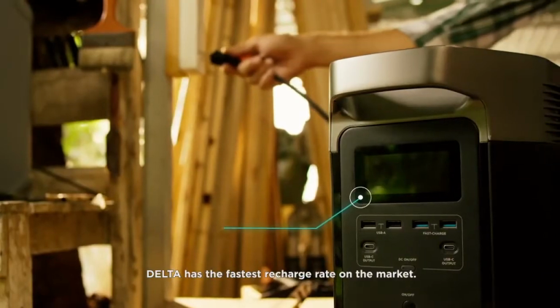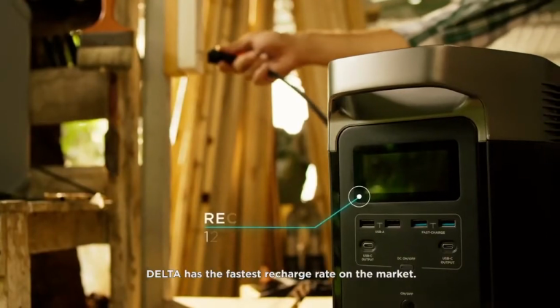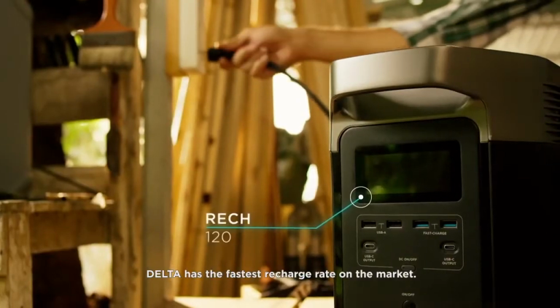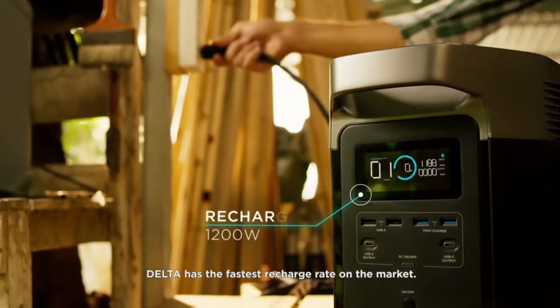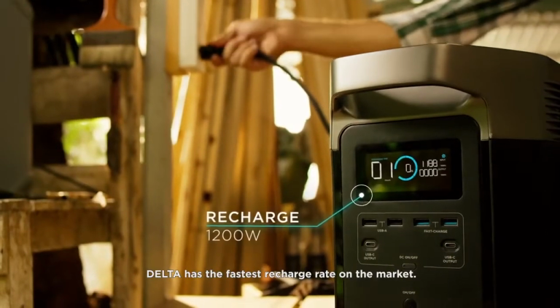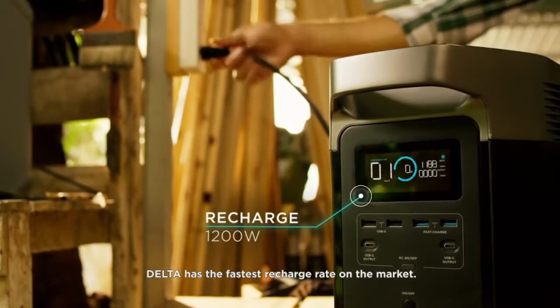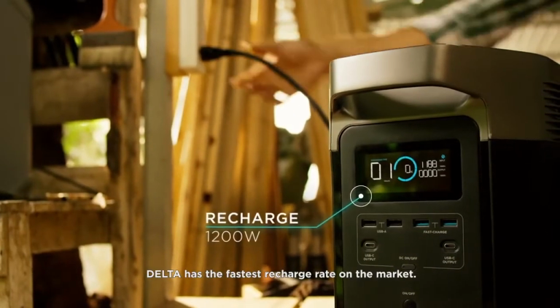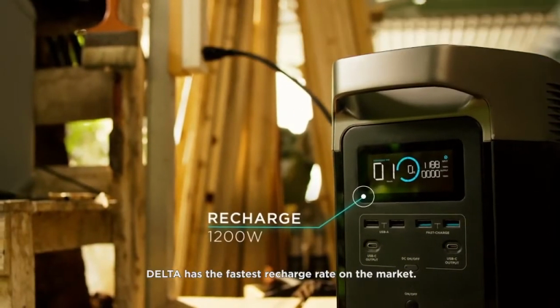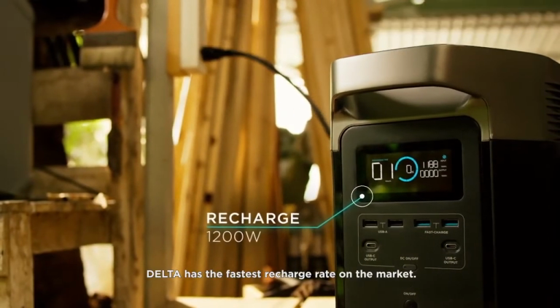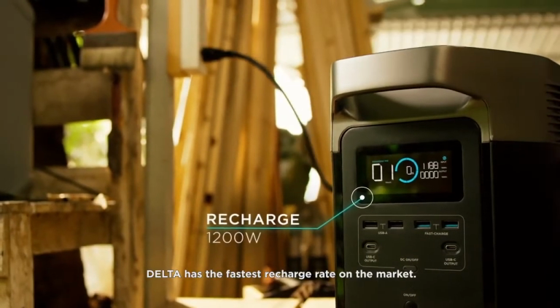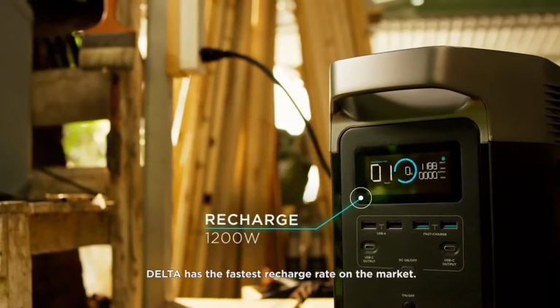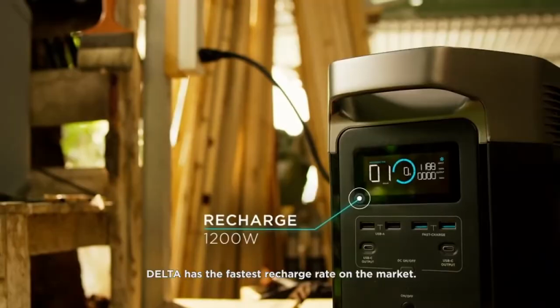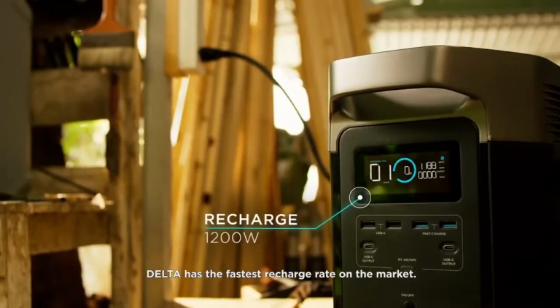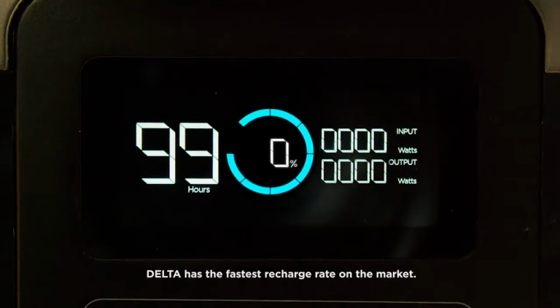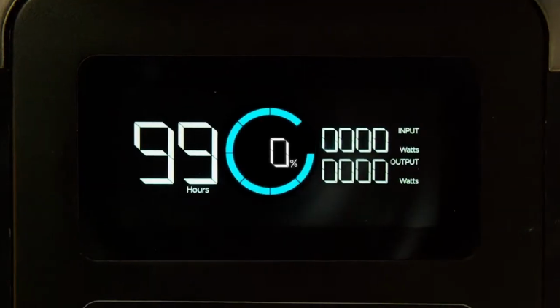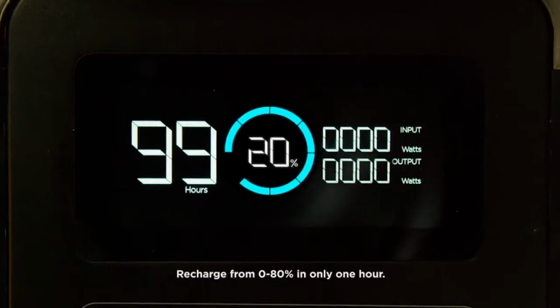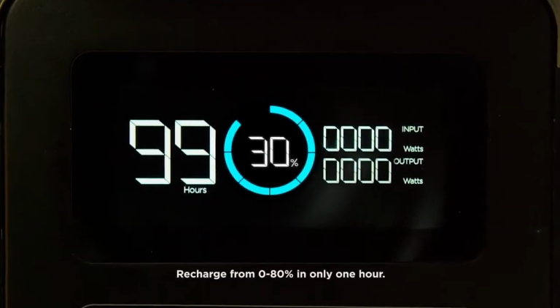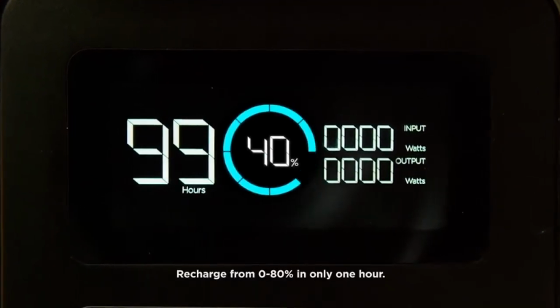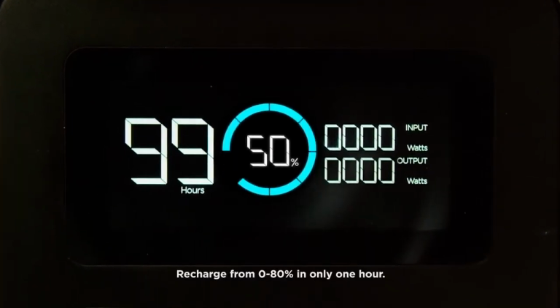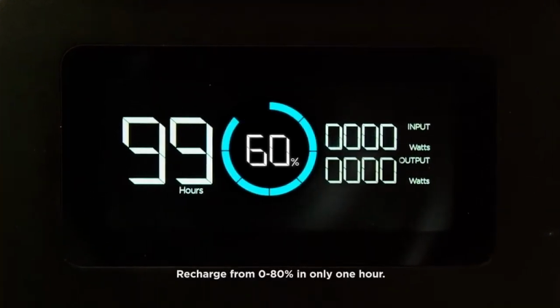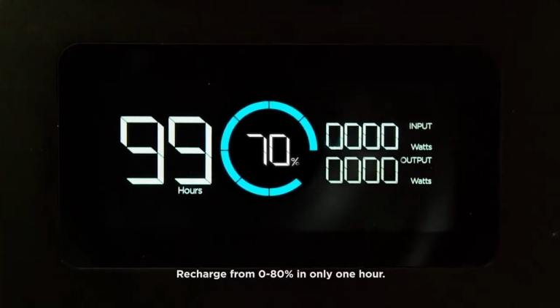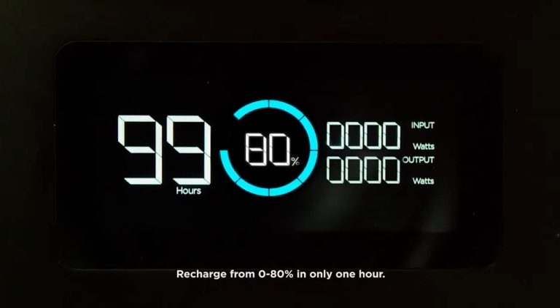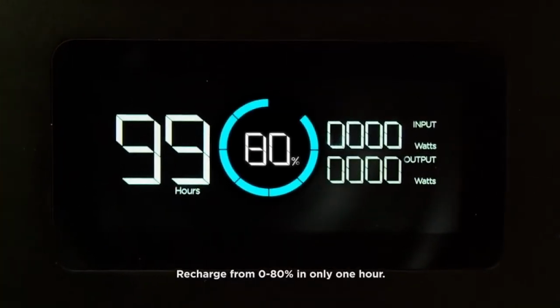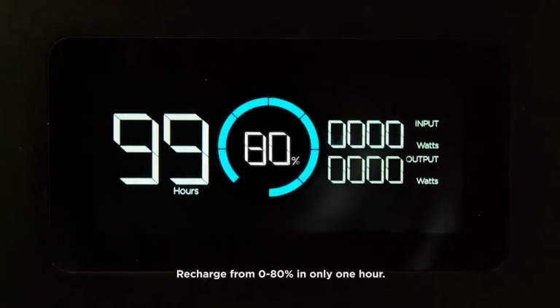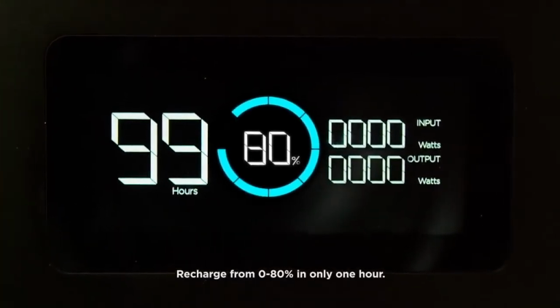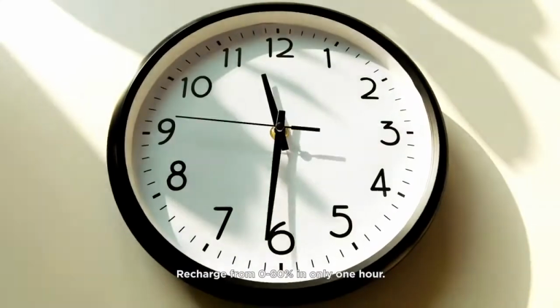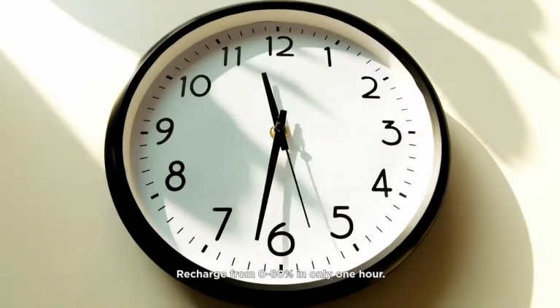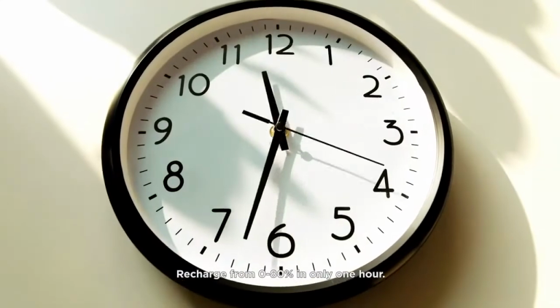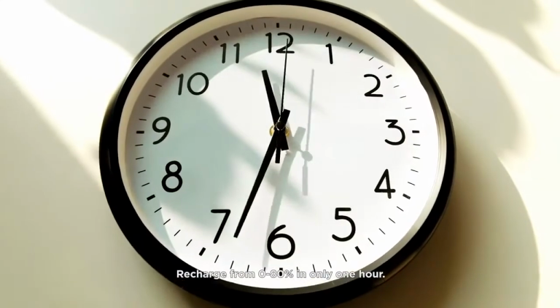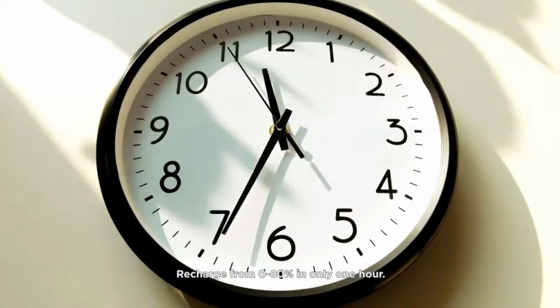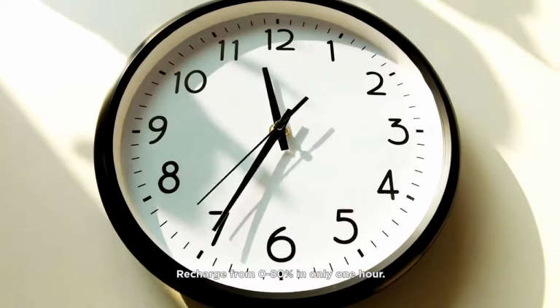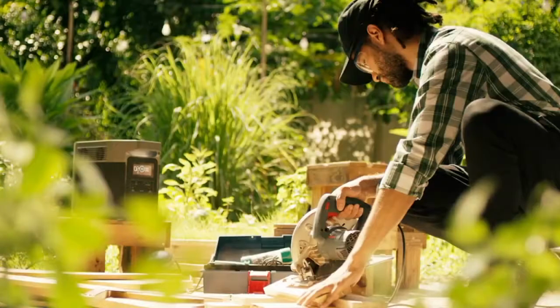DELTA has the fastest recharge rate on the market. Recharge from zero to 80% in only one hour.